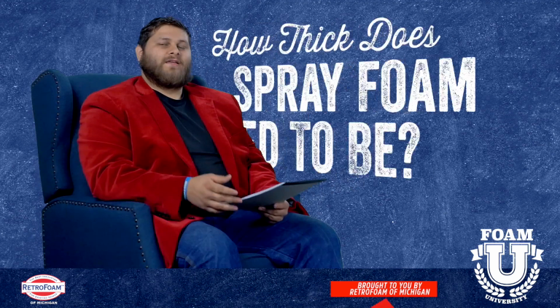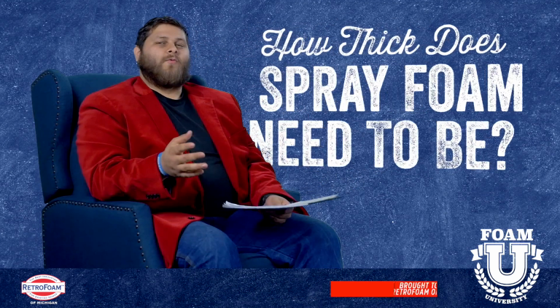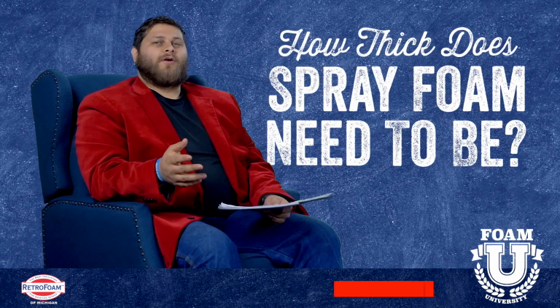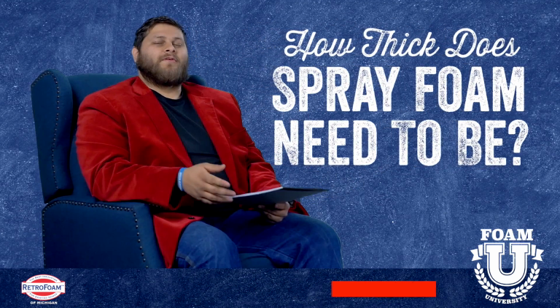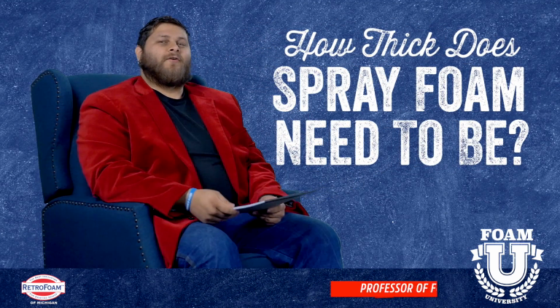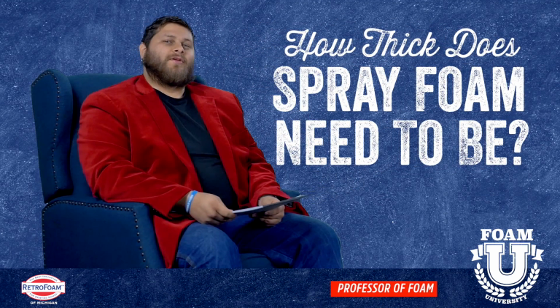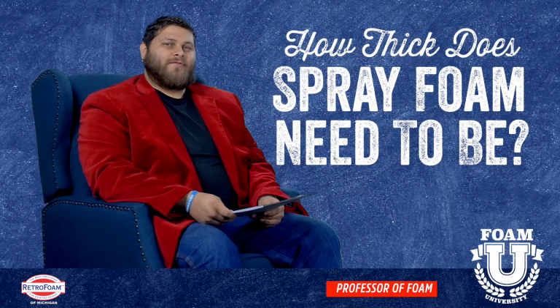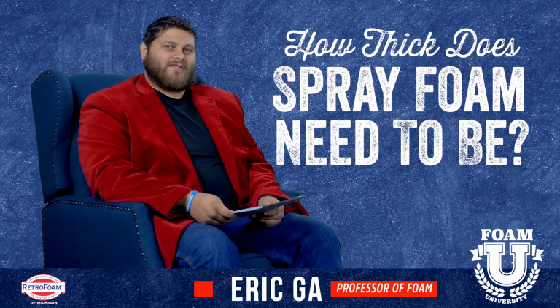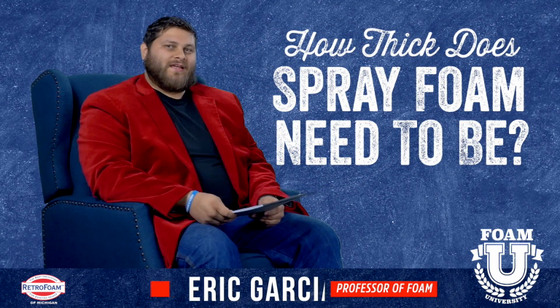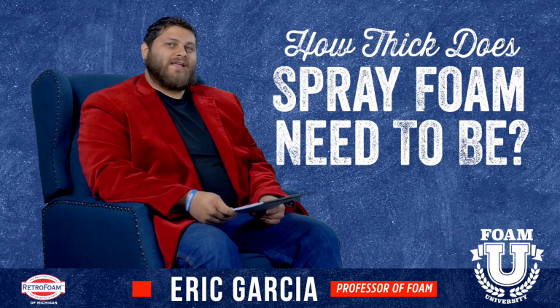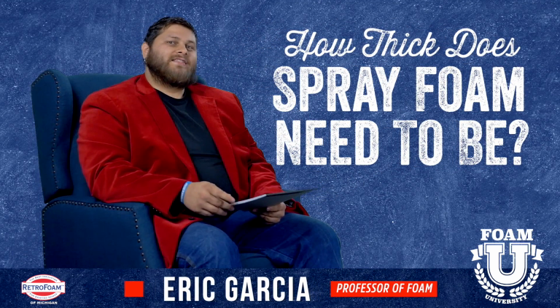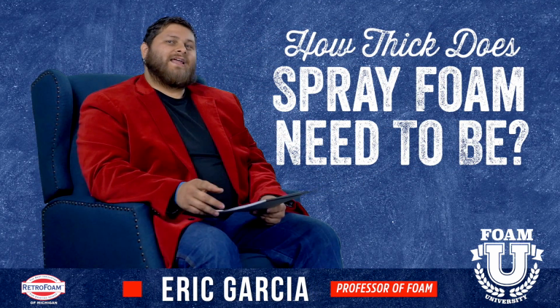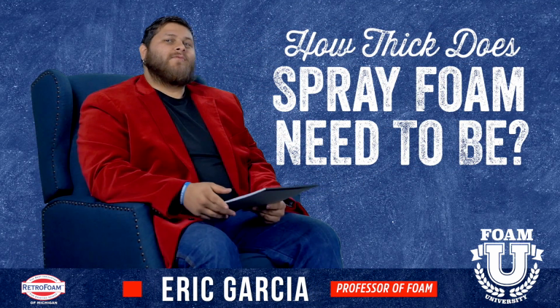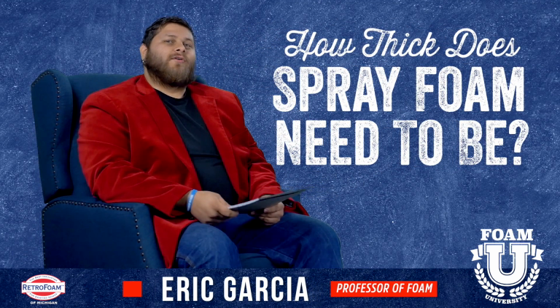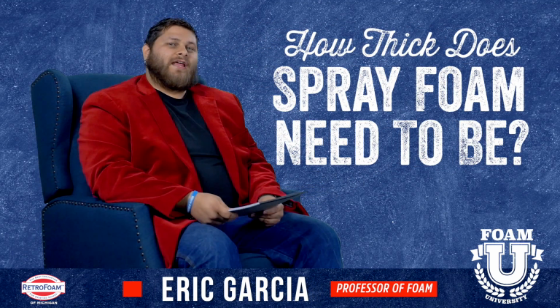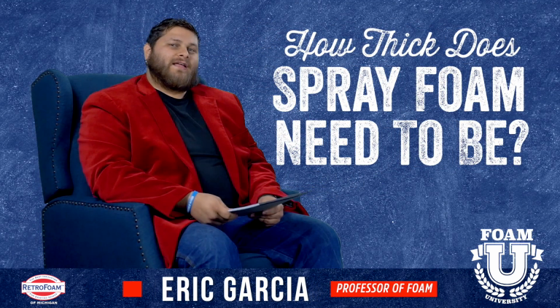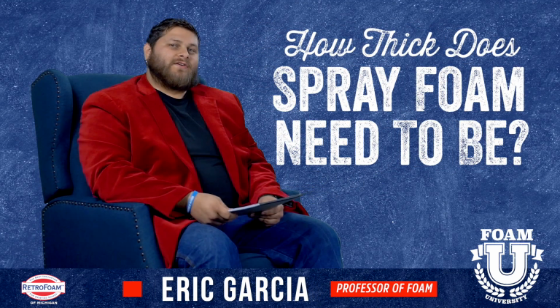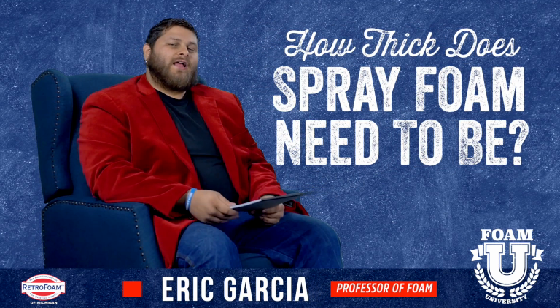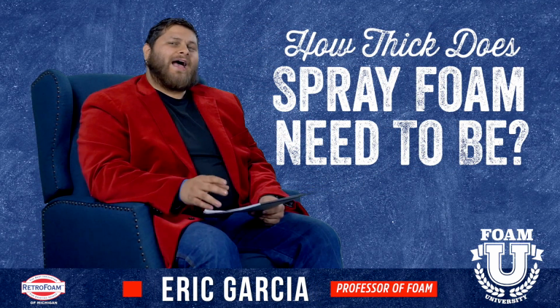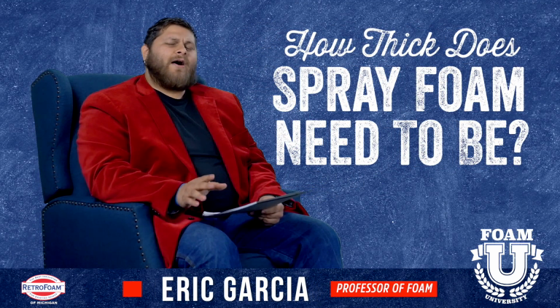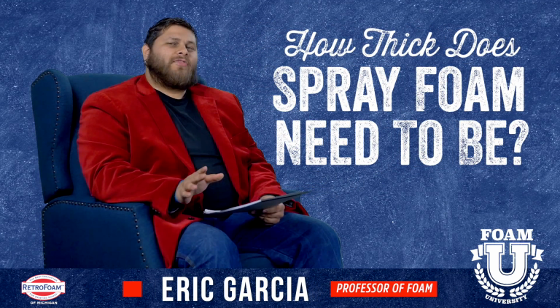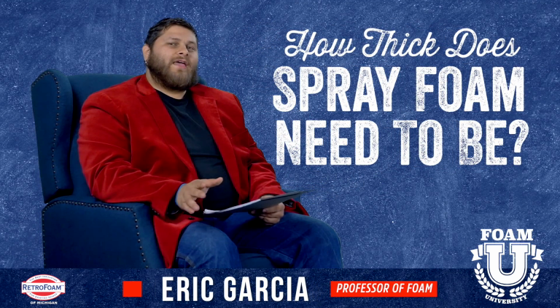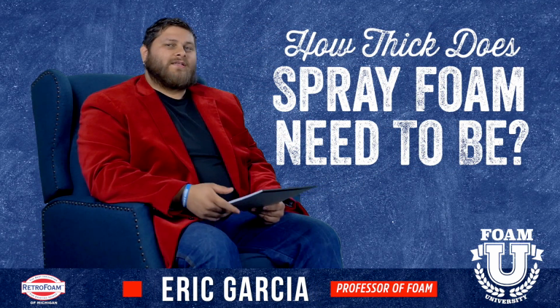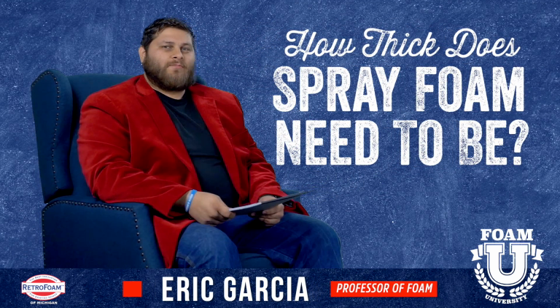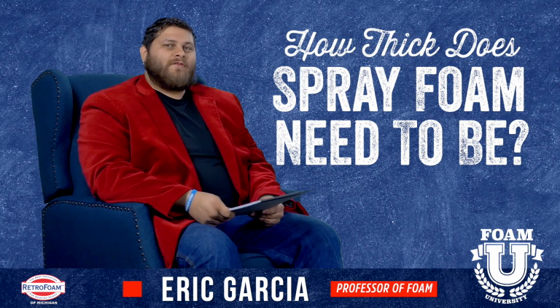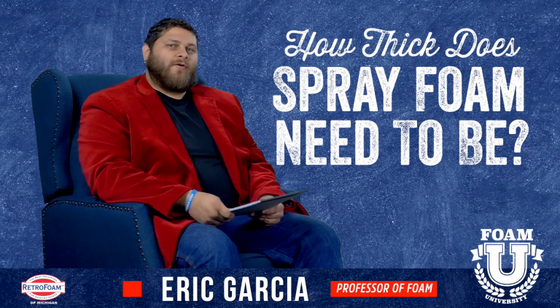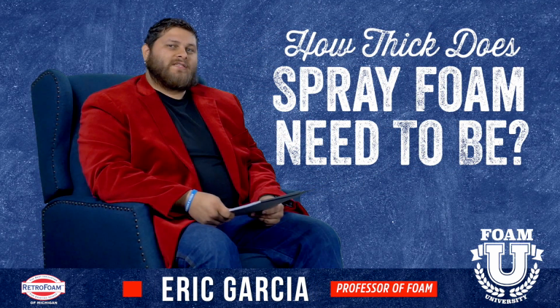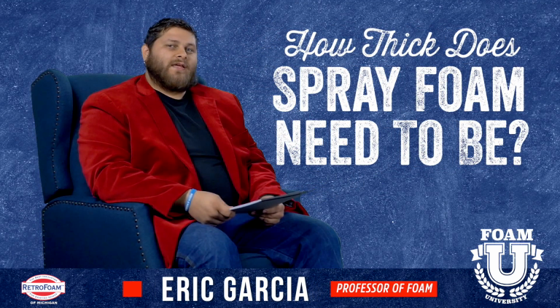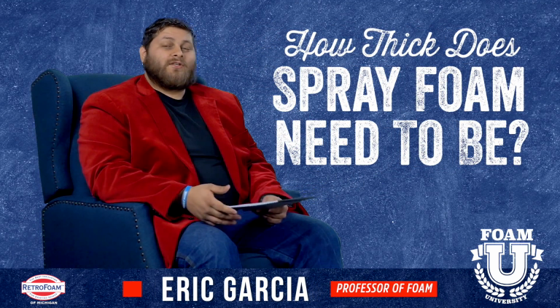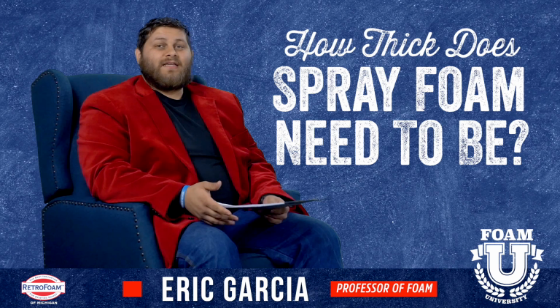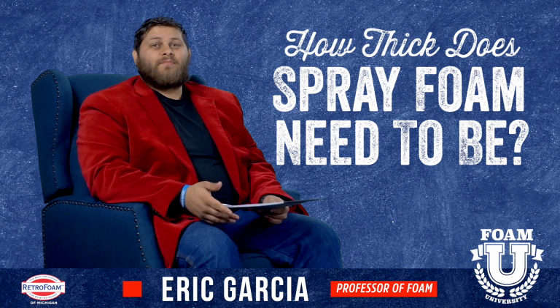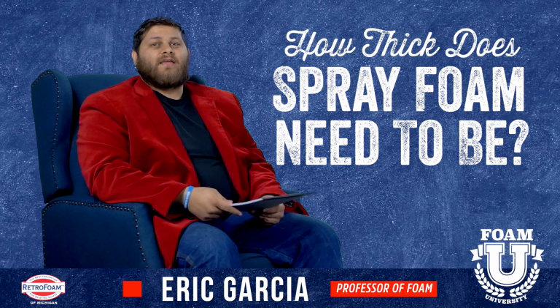Welcome to Foam University. Today we're going to answer: how thick does spray foam insulation need to be?